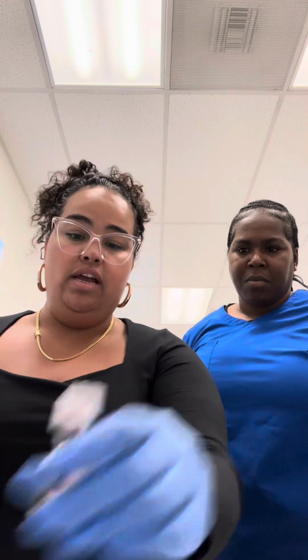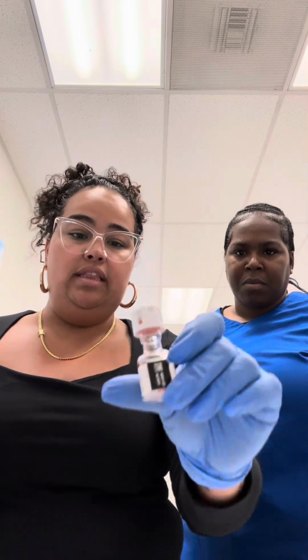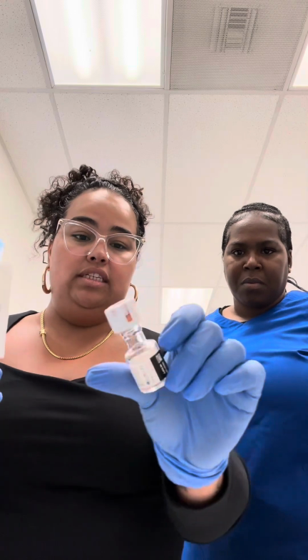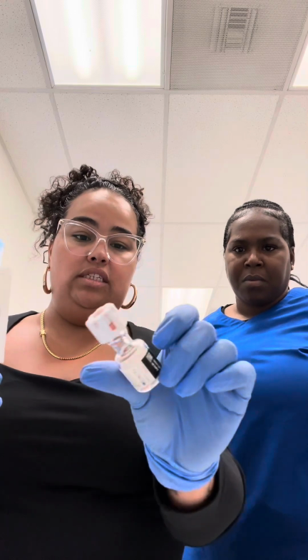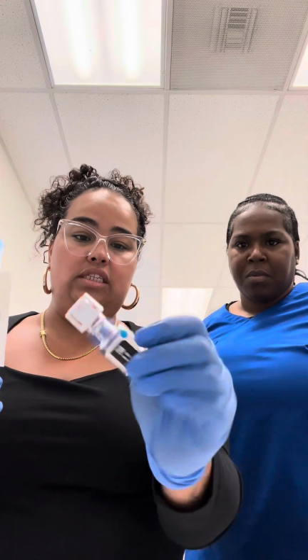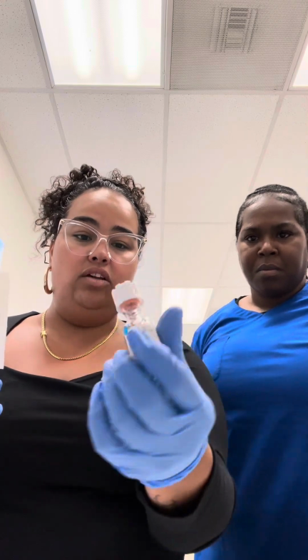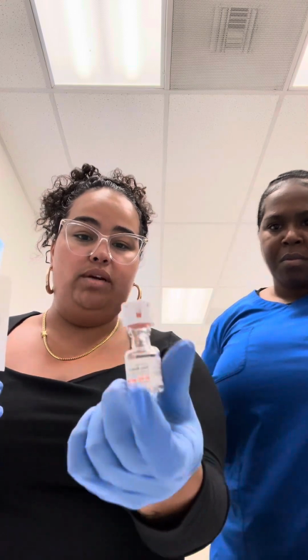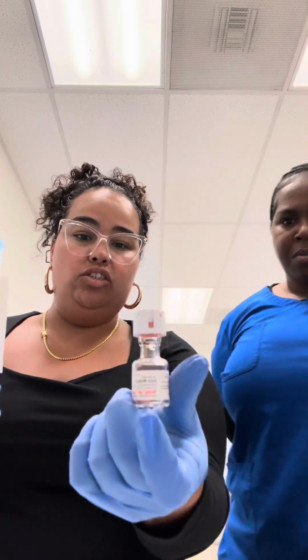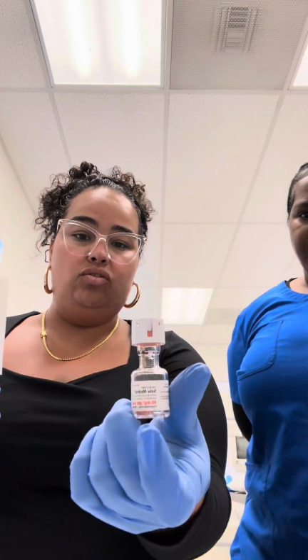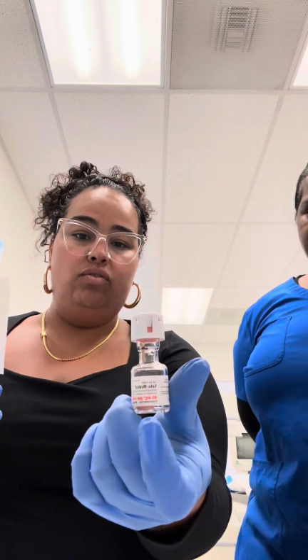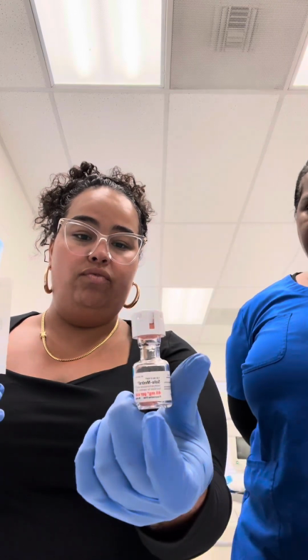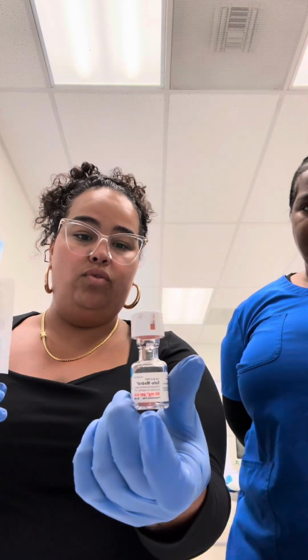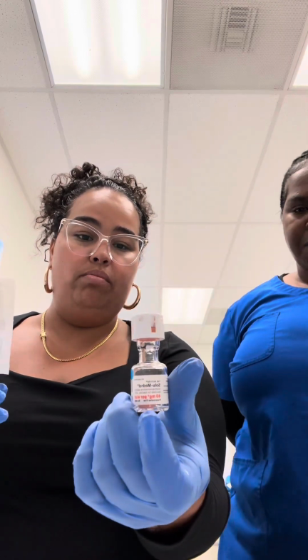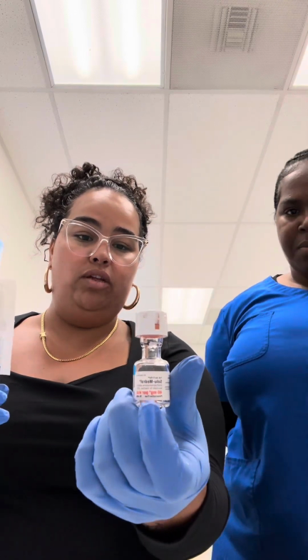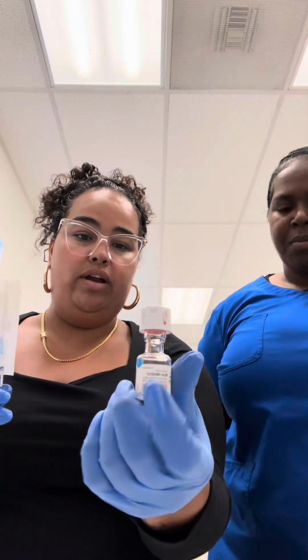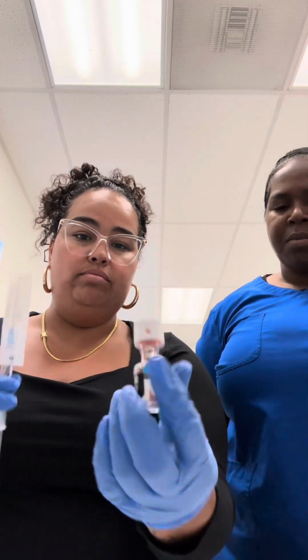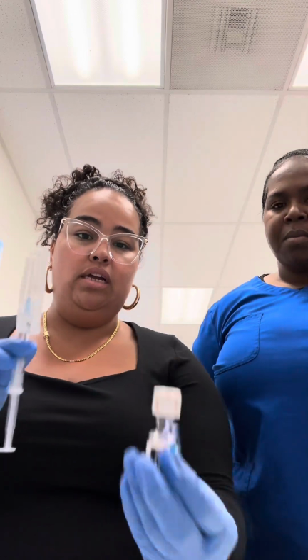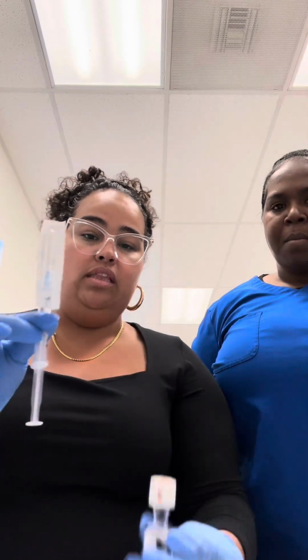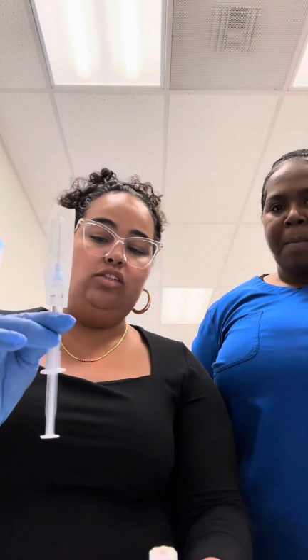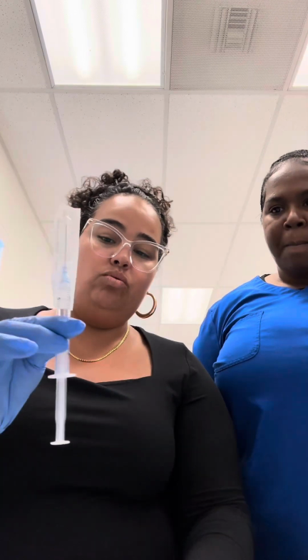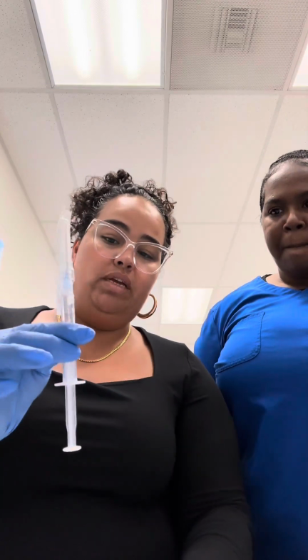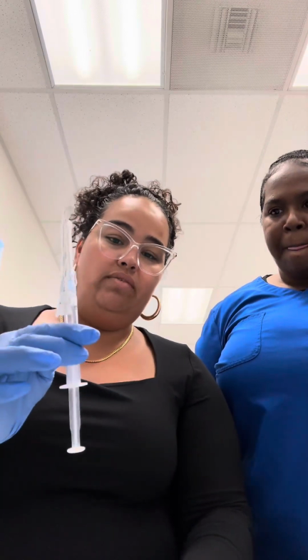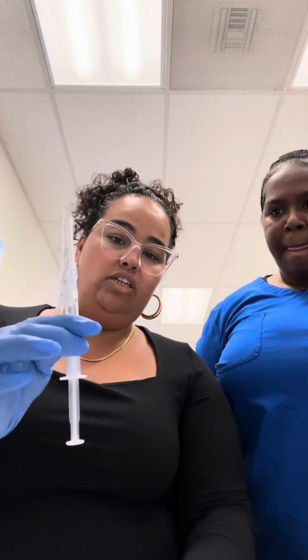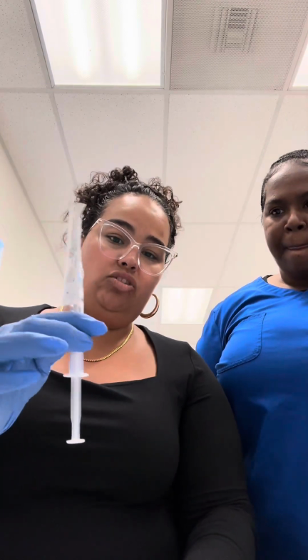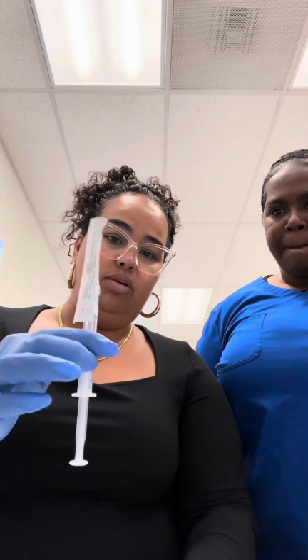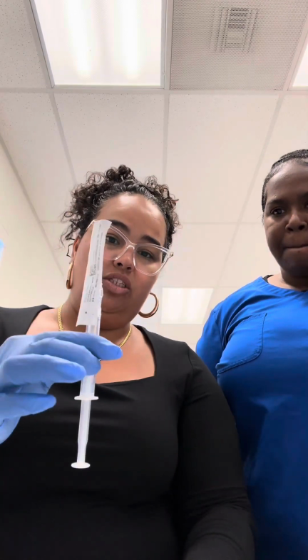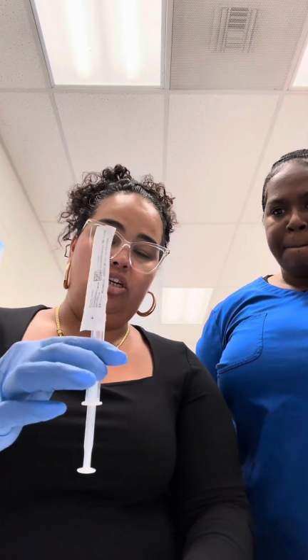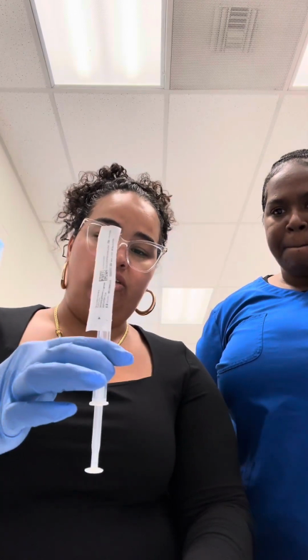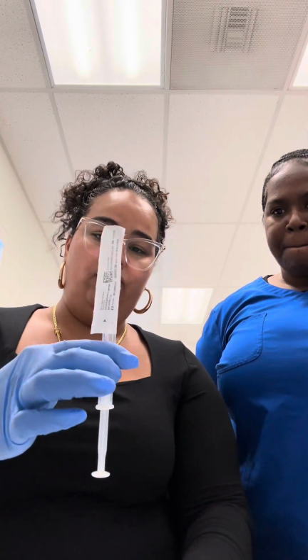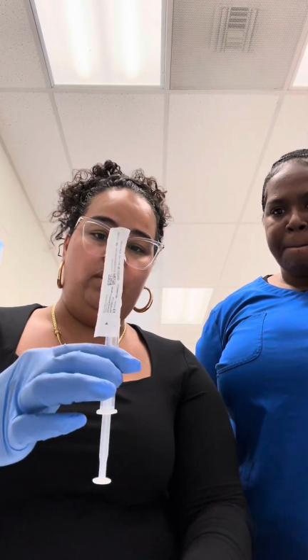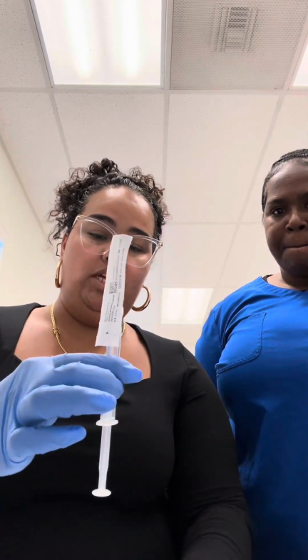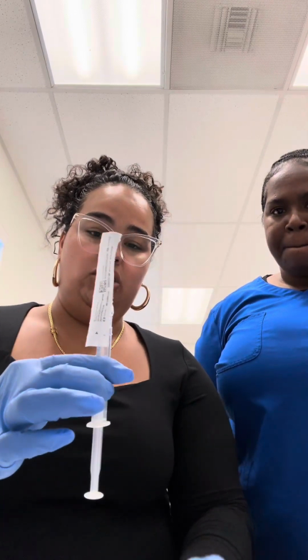And that's Solu-Medrol 40 milligrams. This will be given intramuscularly for the patient.